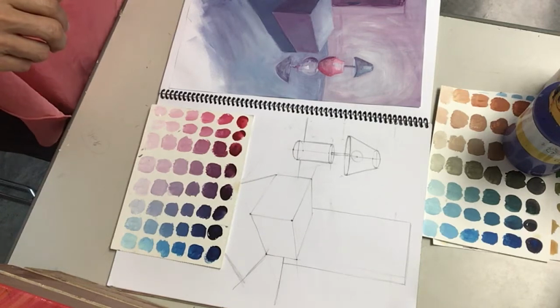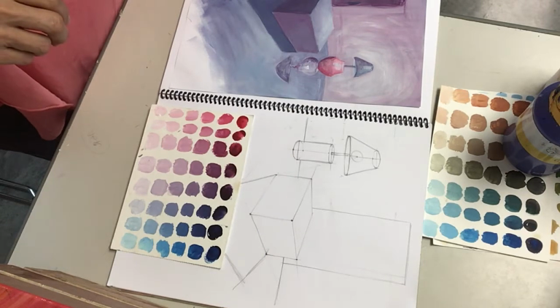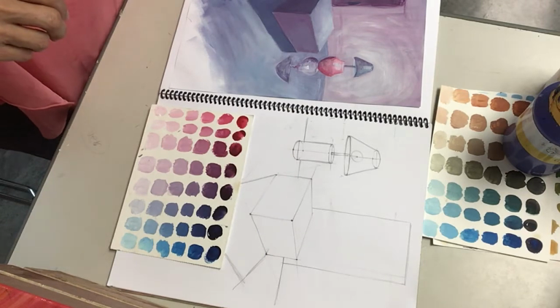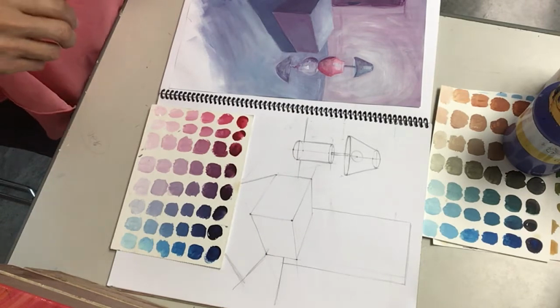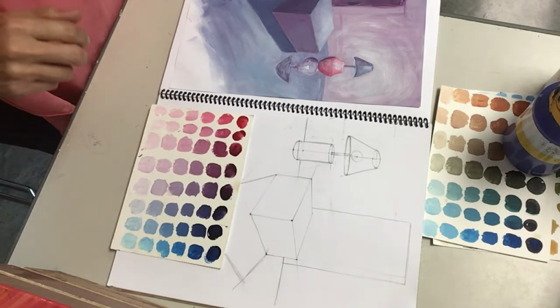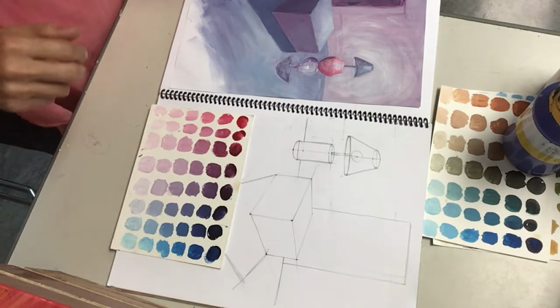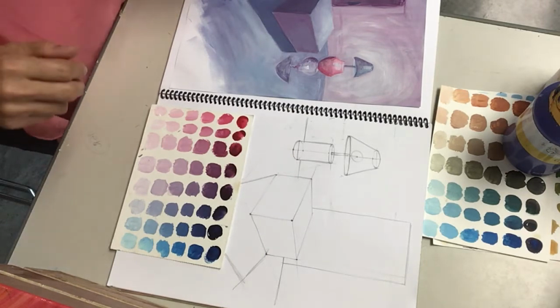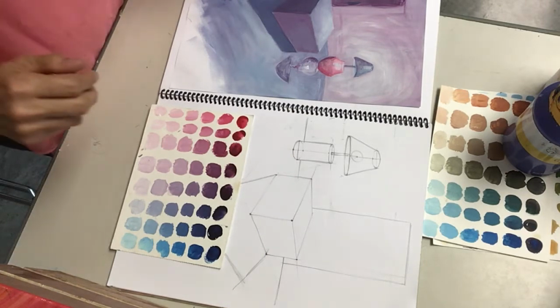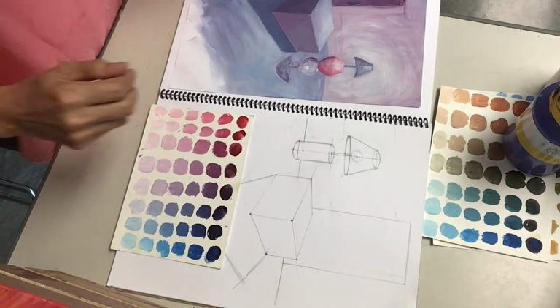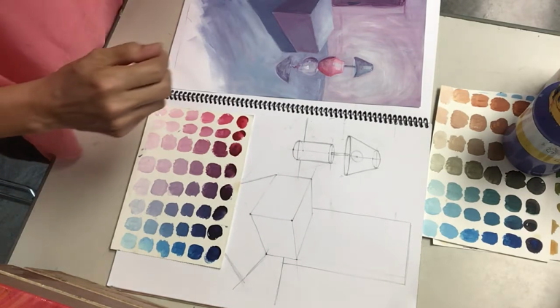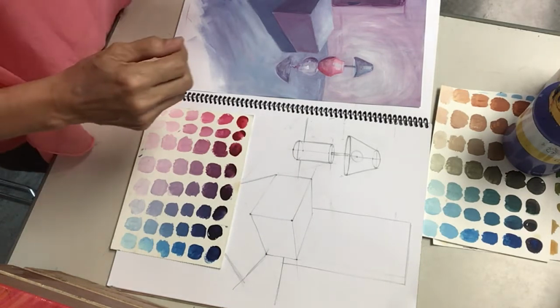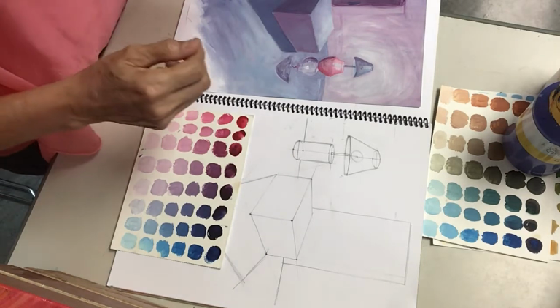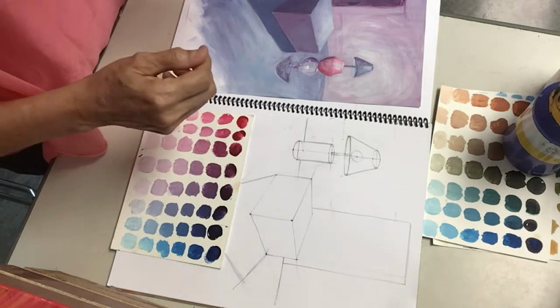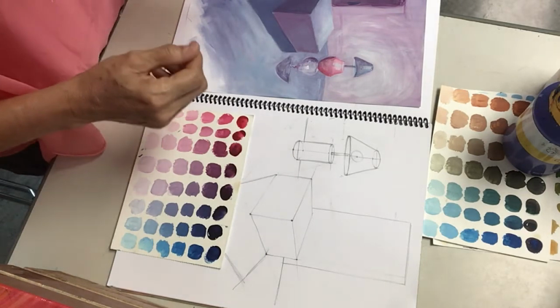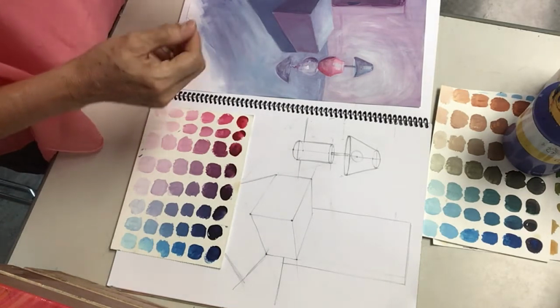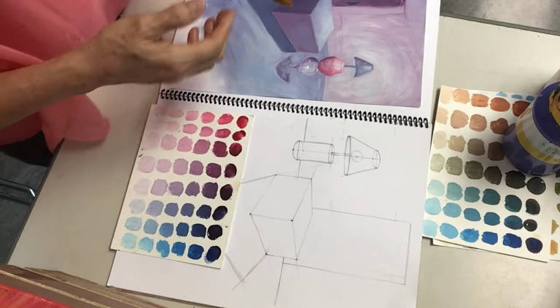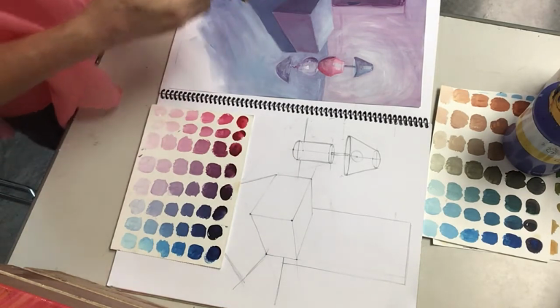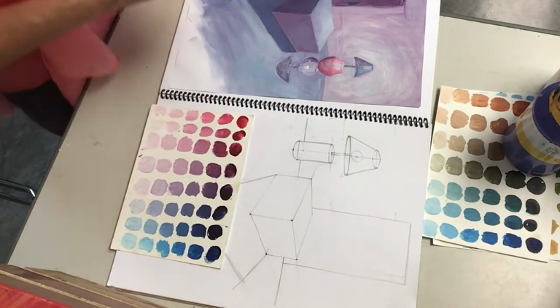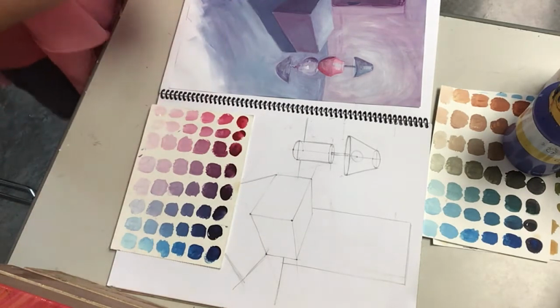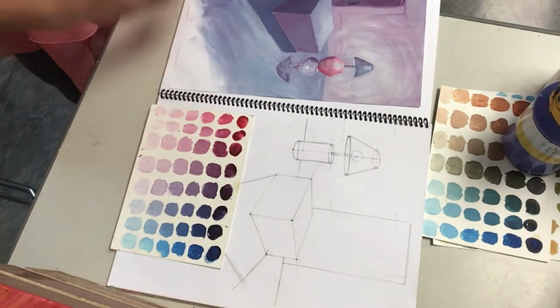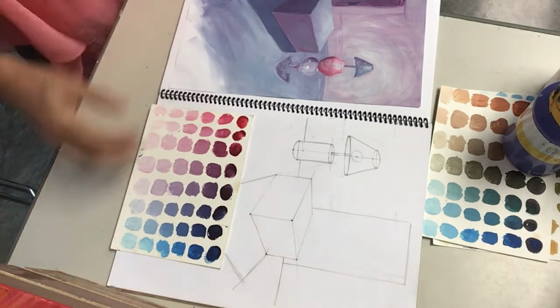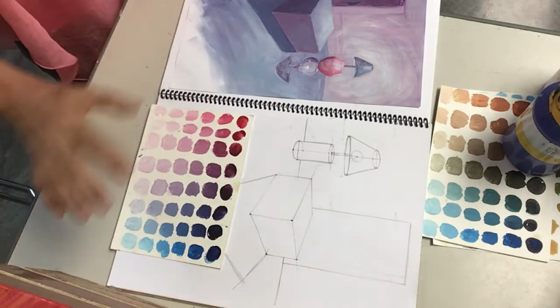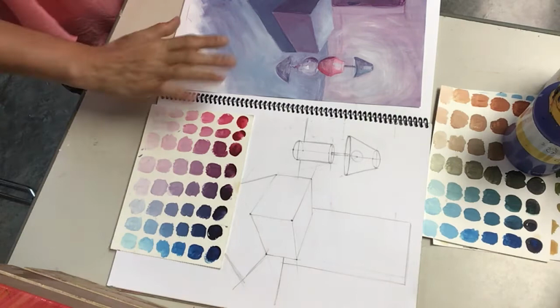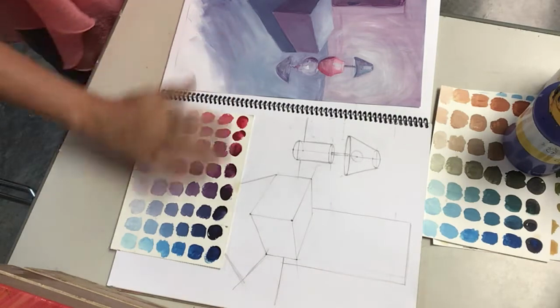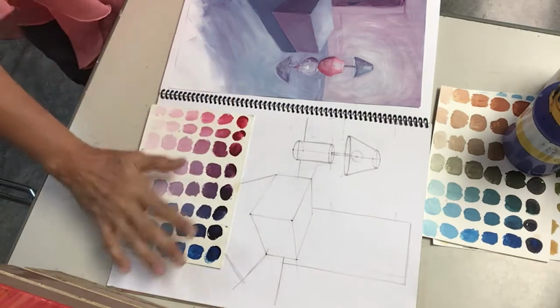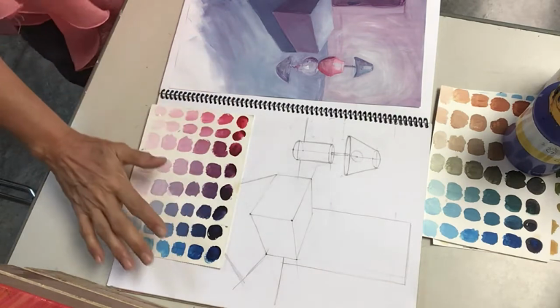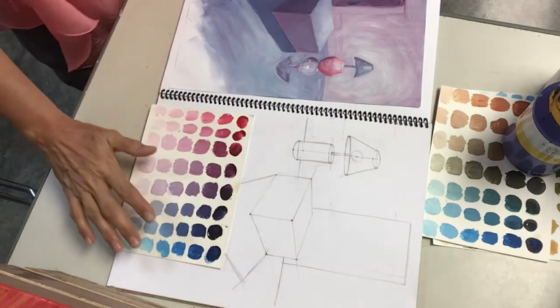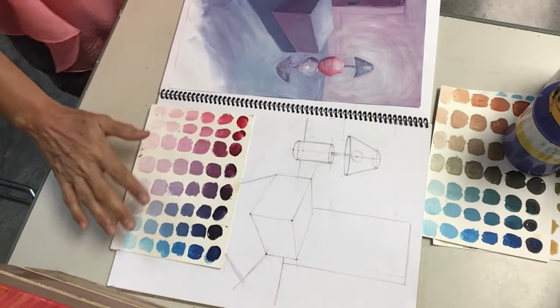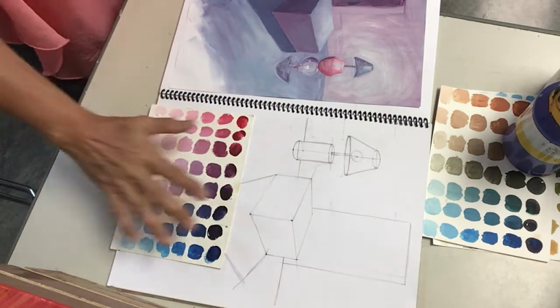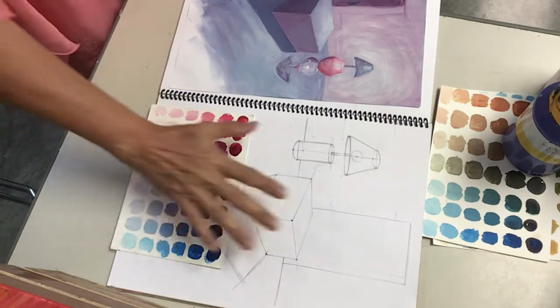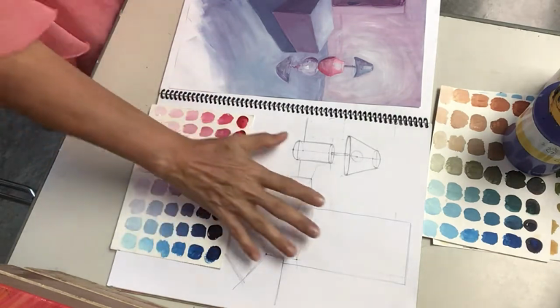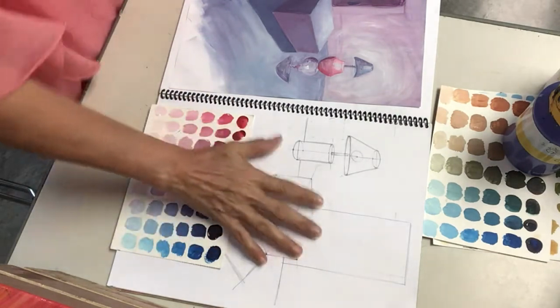Hi, chicos. Mrs. Mota here in the Art Studio. Today we are going to be preparing our color chart for the painting.